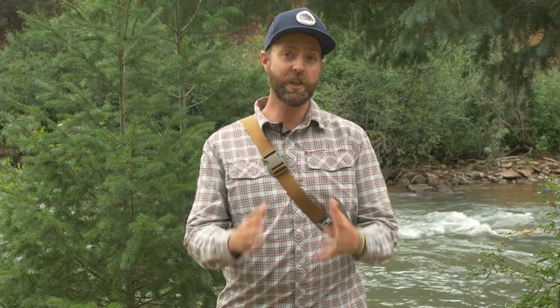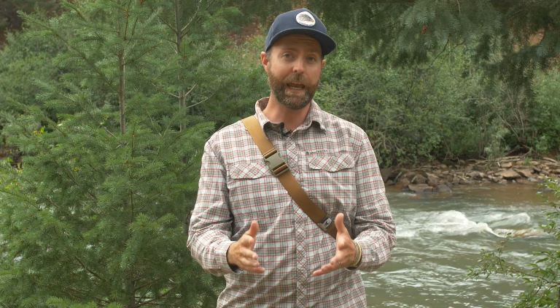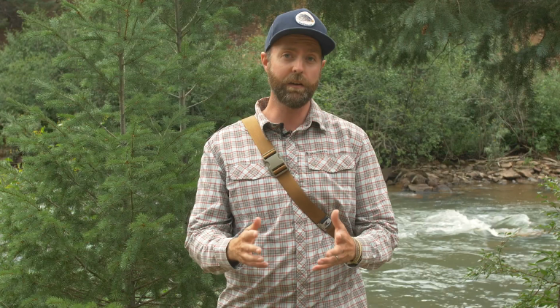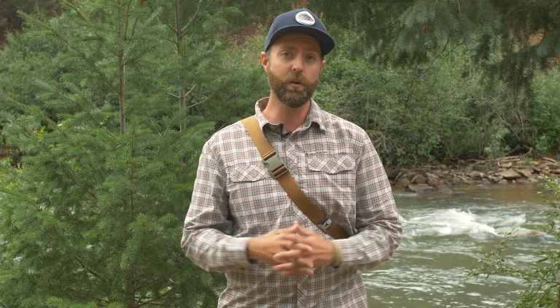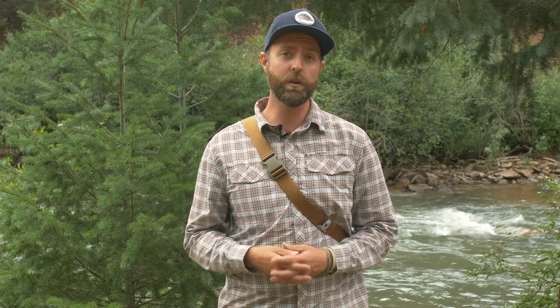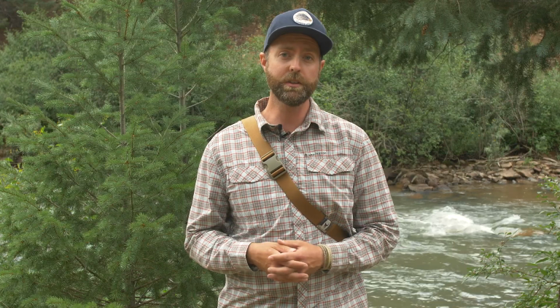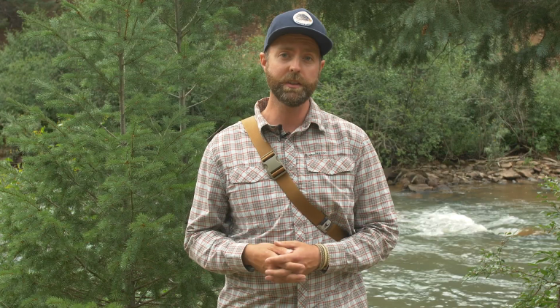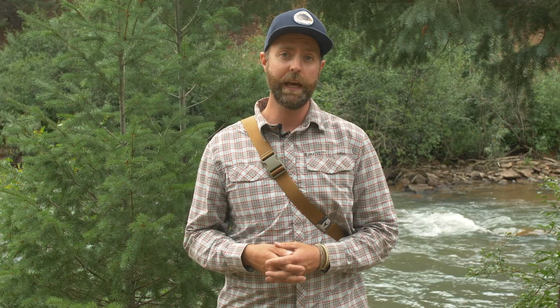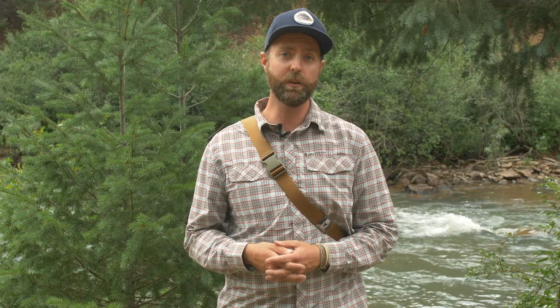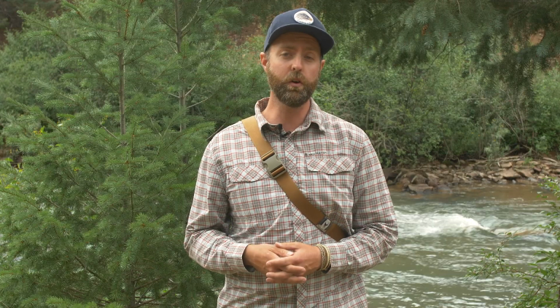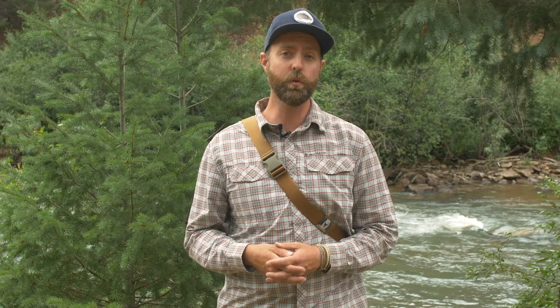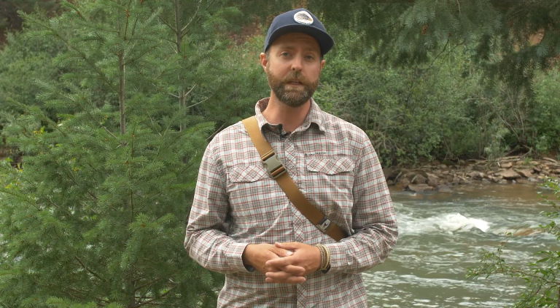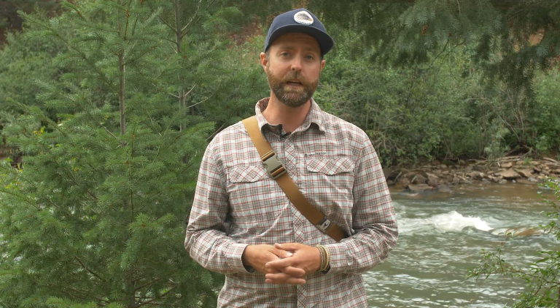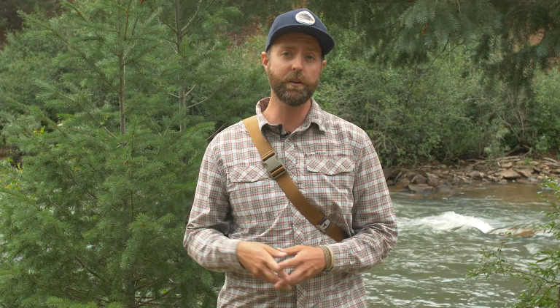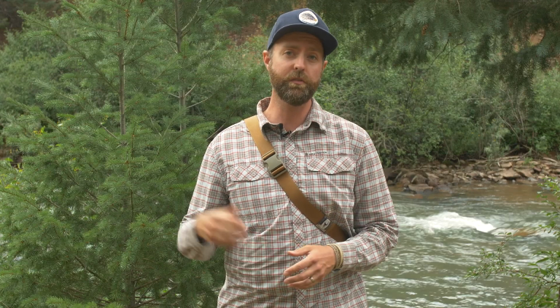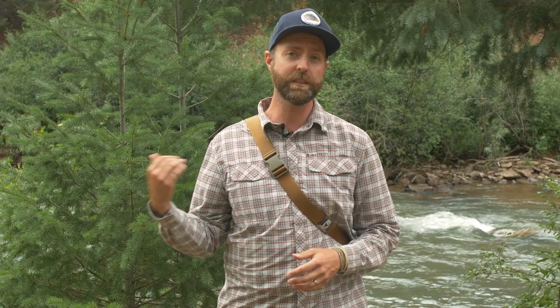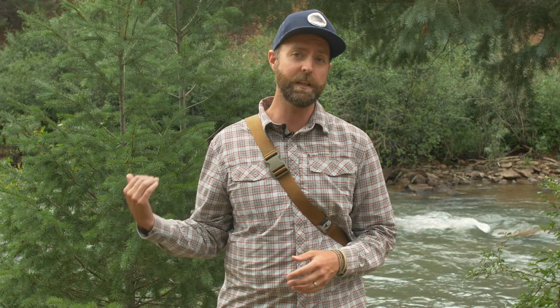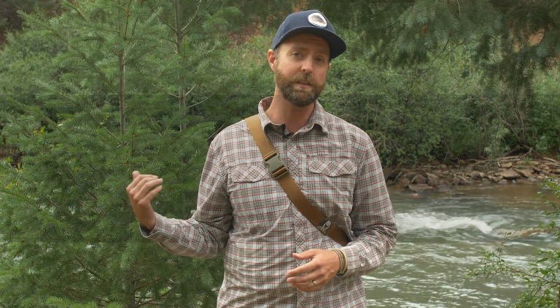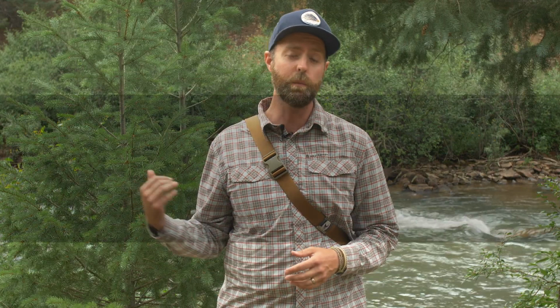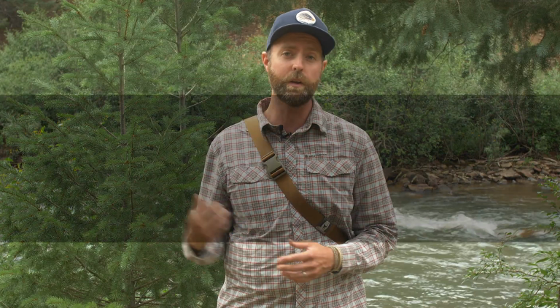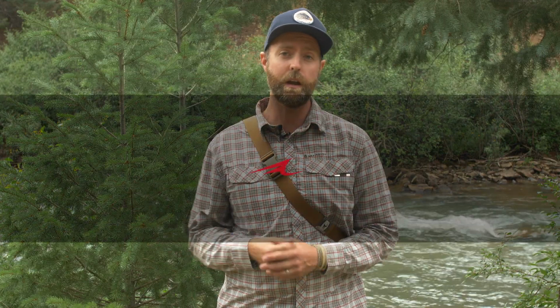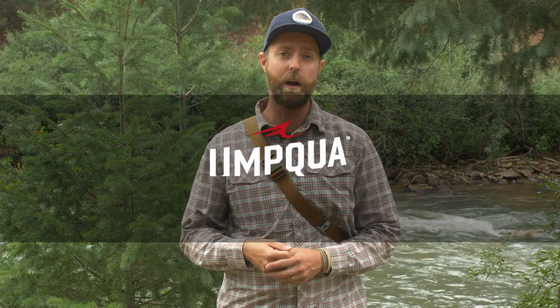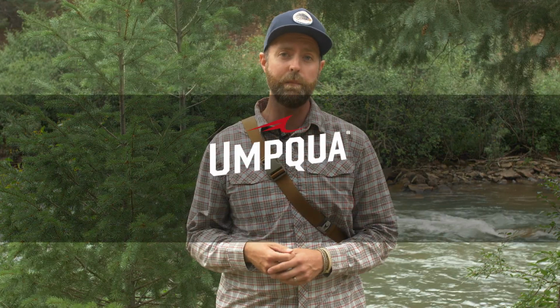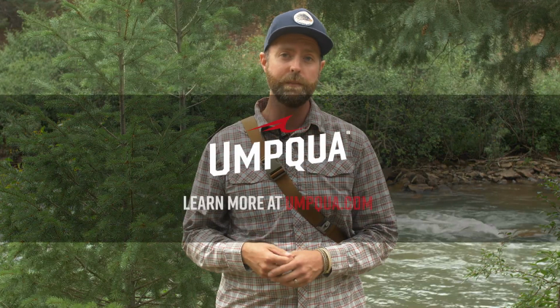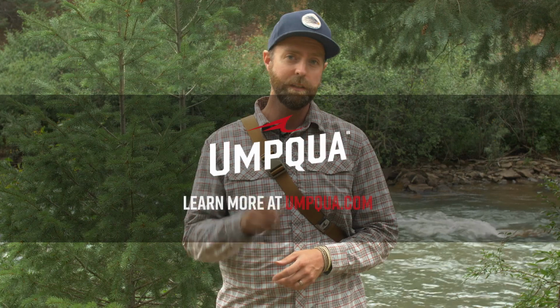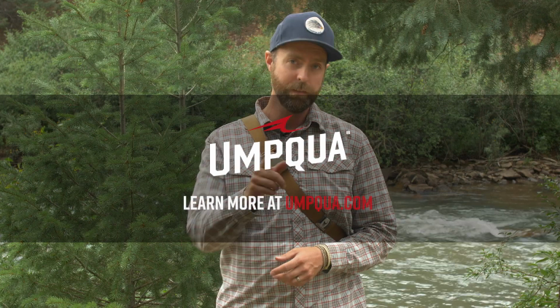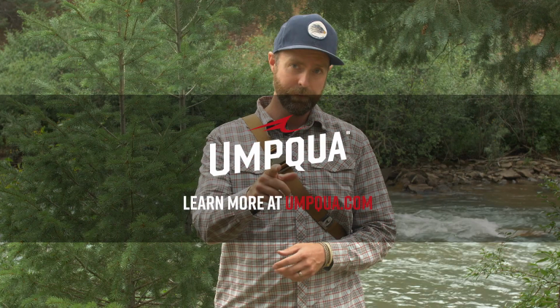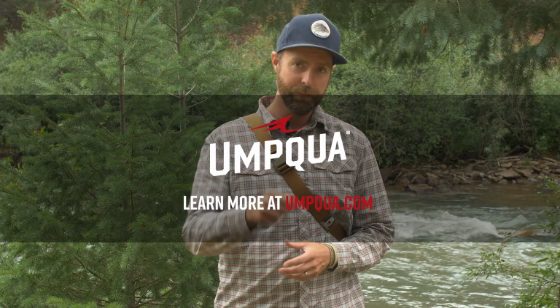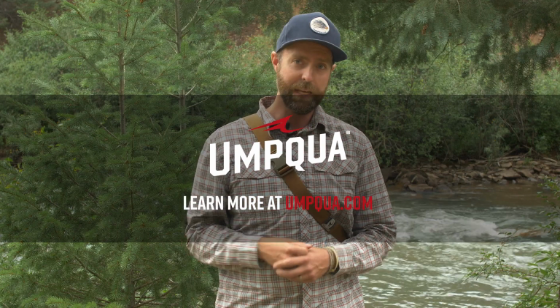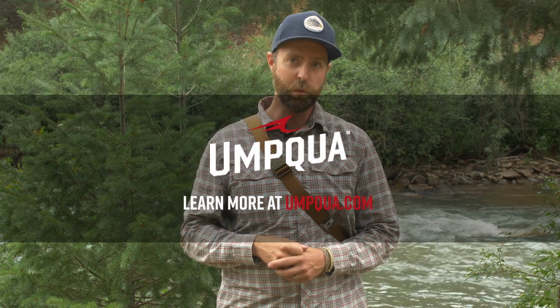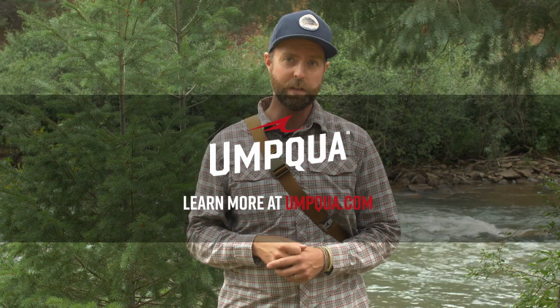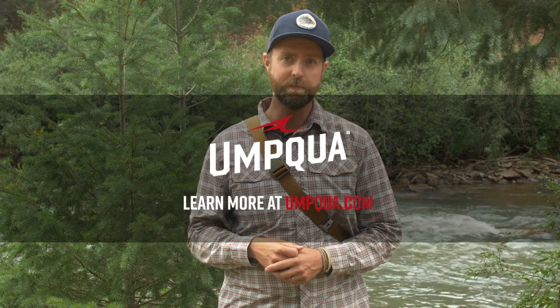Check out yours at your local retailer or visit us at umqua.com. Thanks for watching.